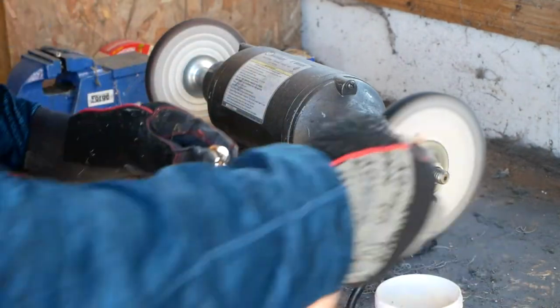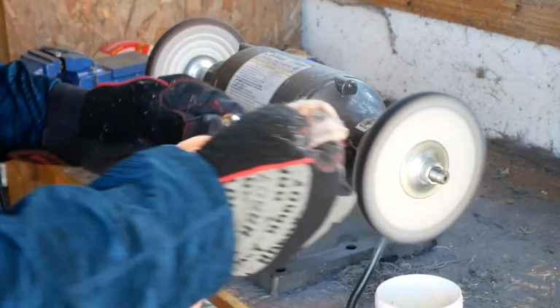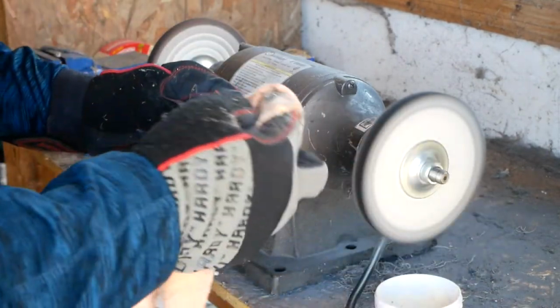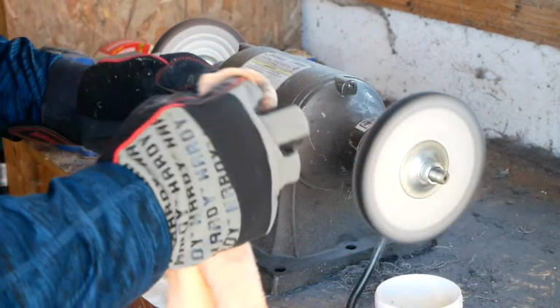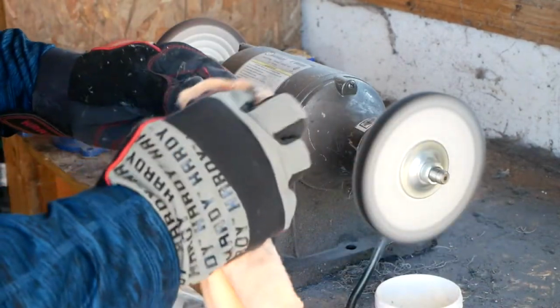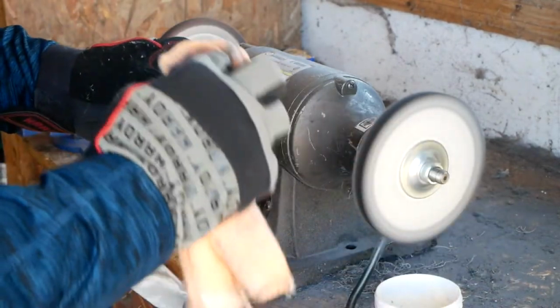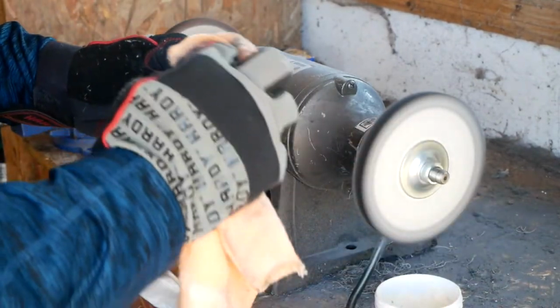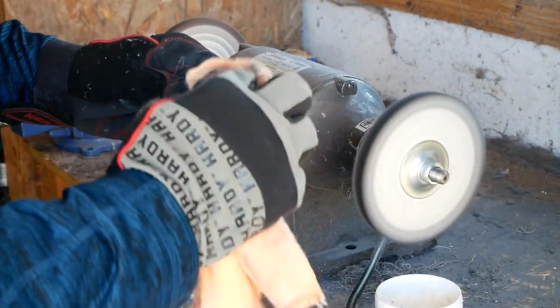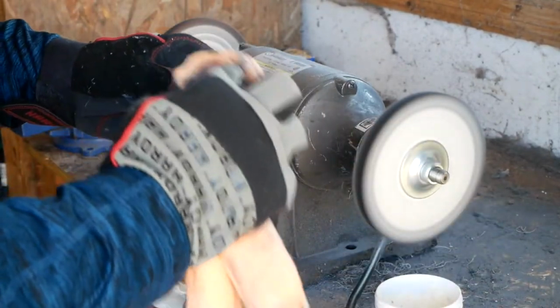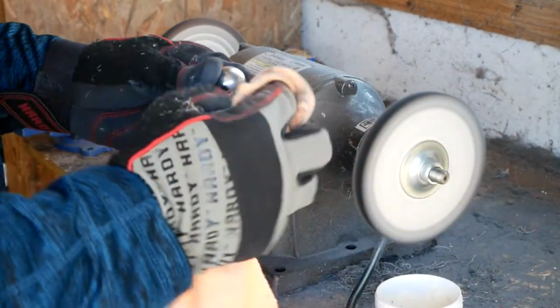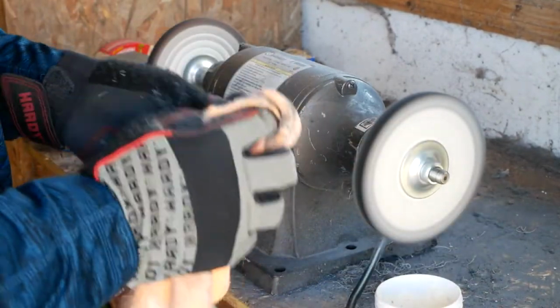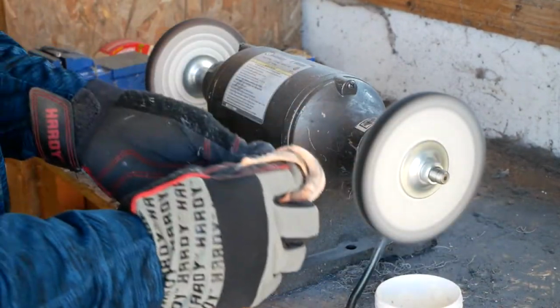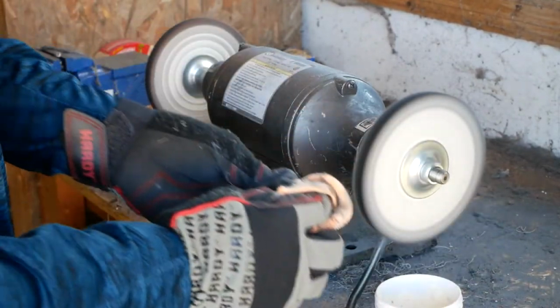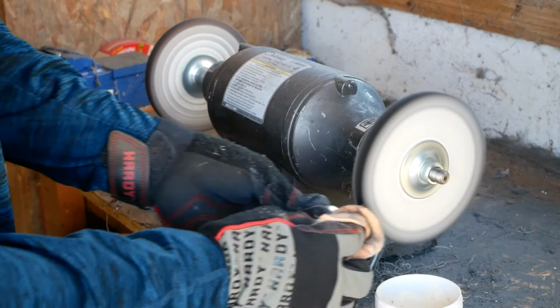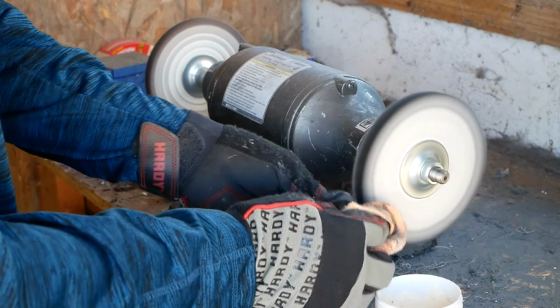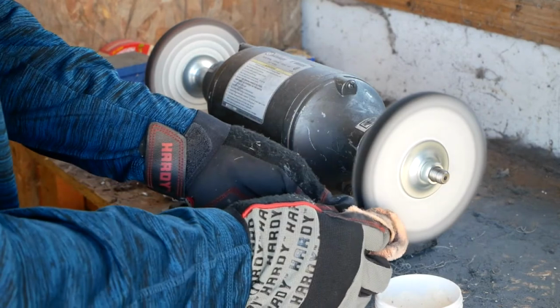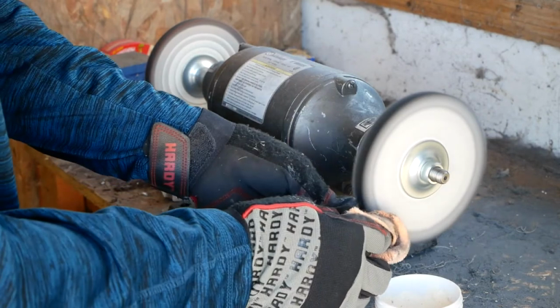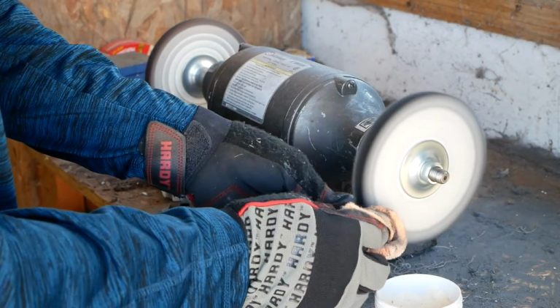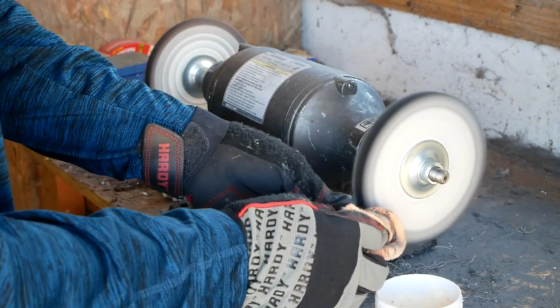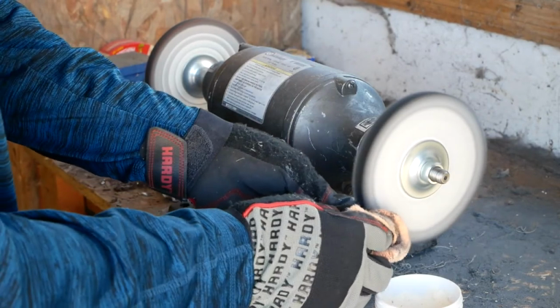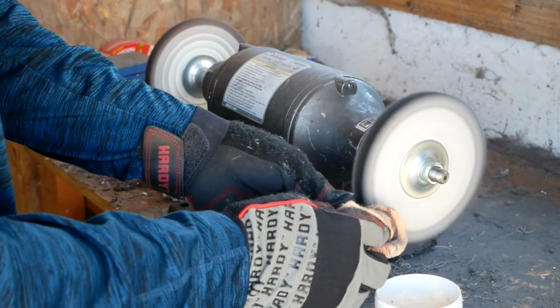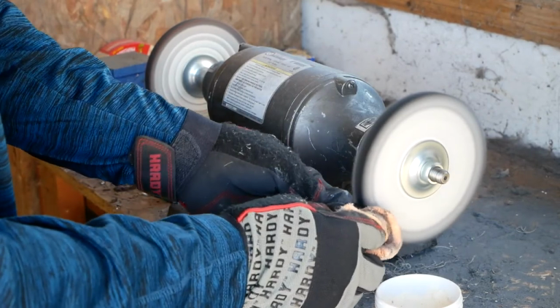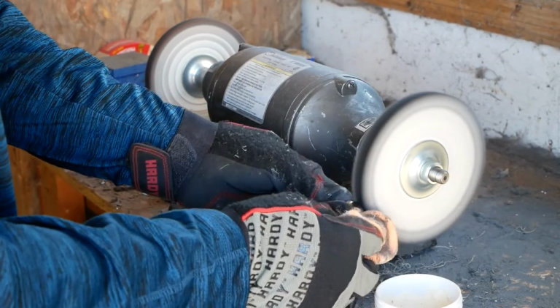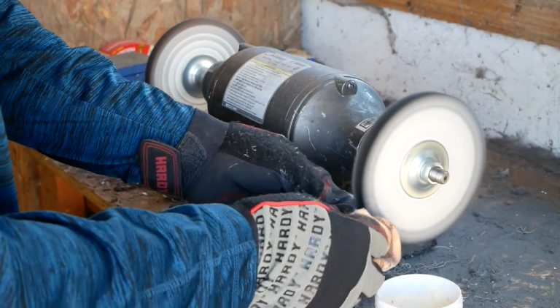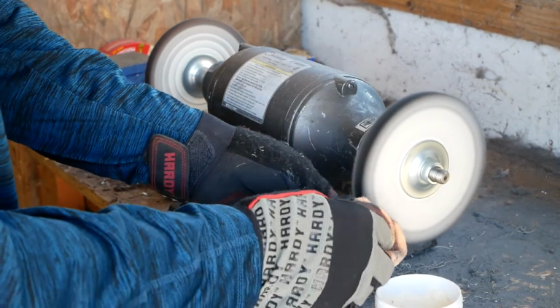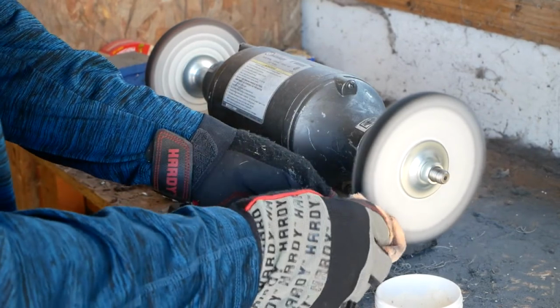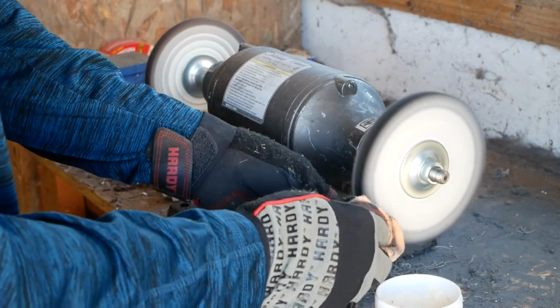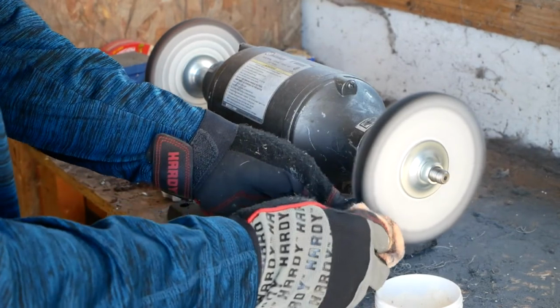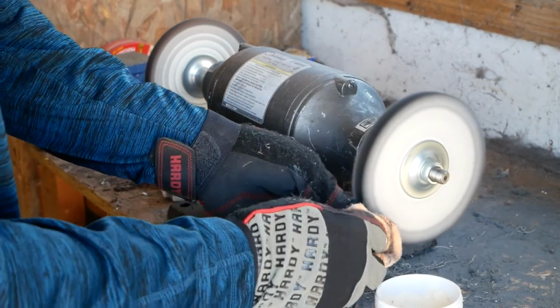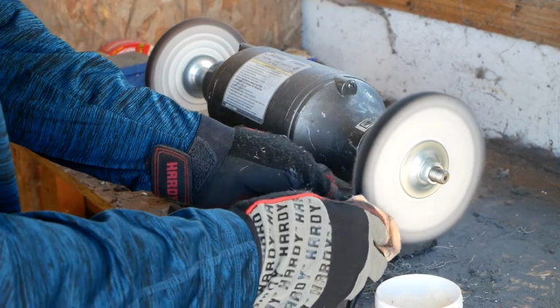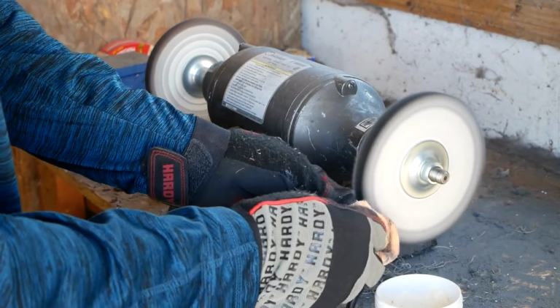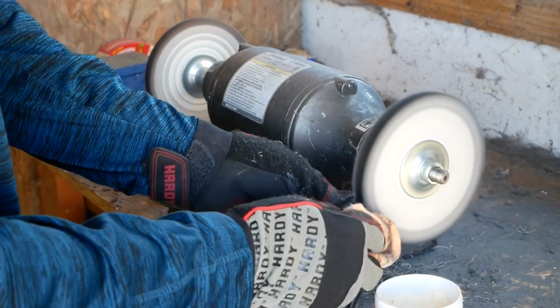I found a spot that just needed a little more buffing, so I'm going to just touch it up.